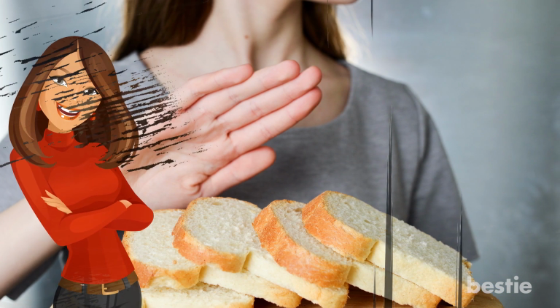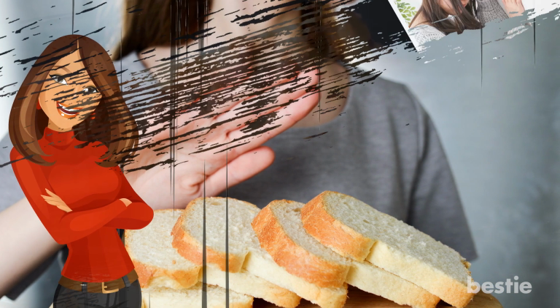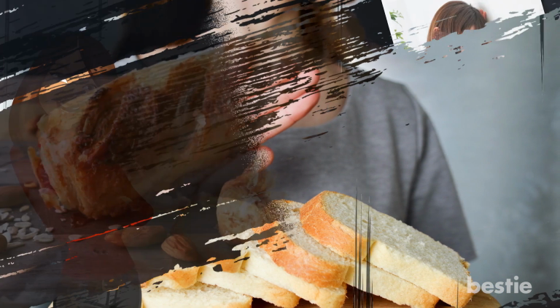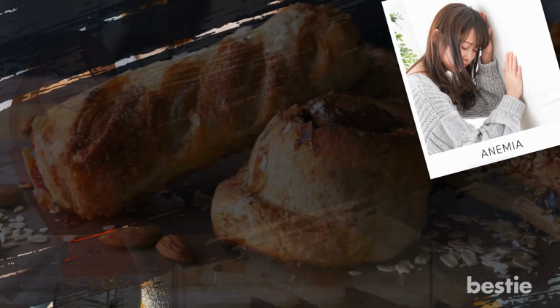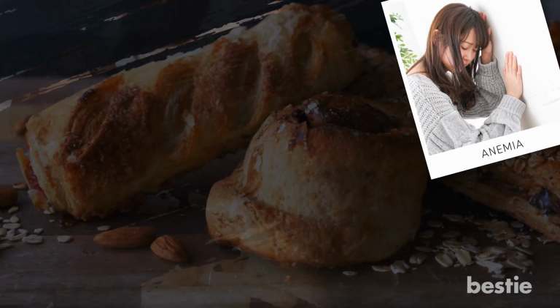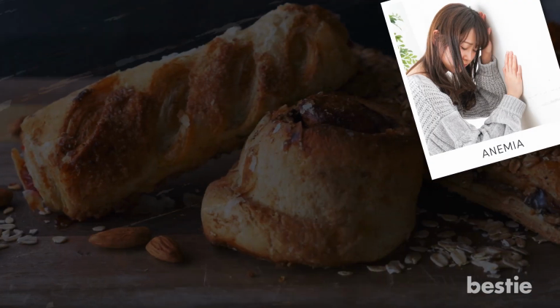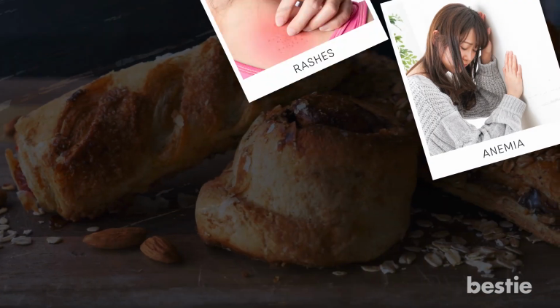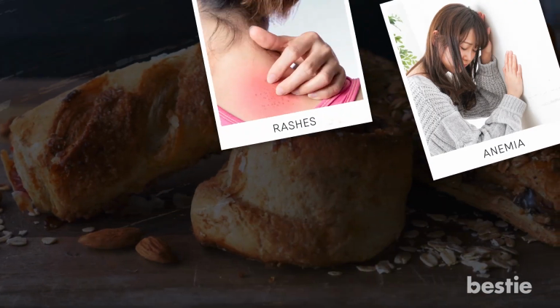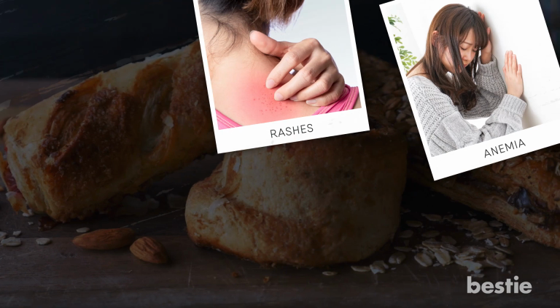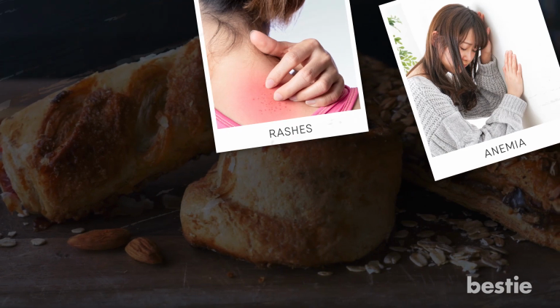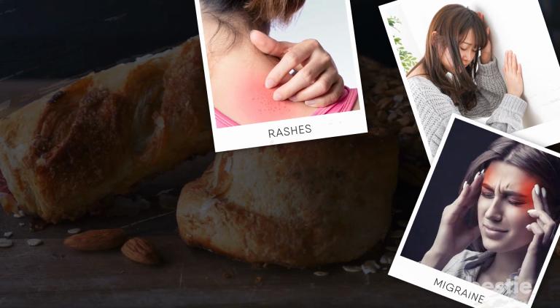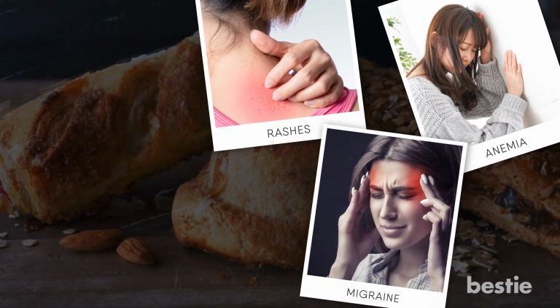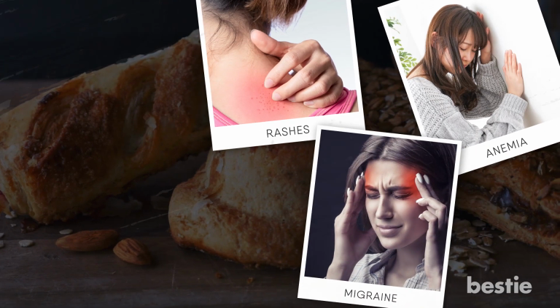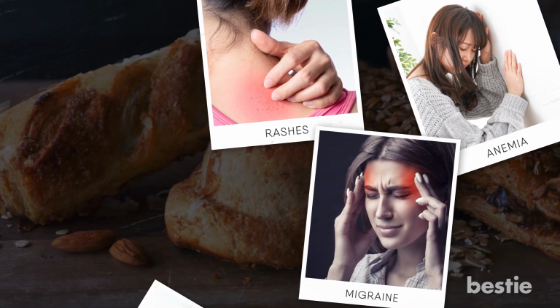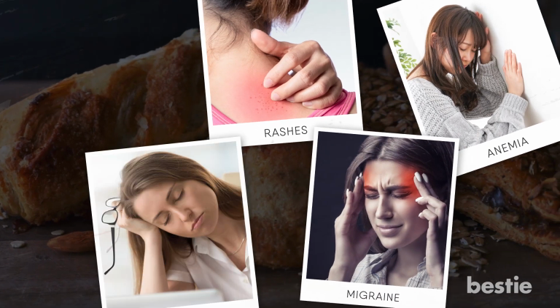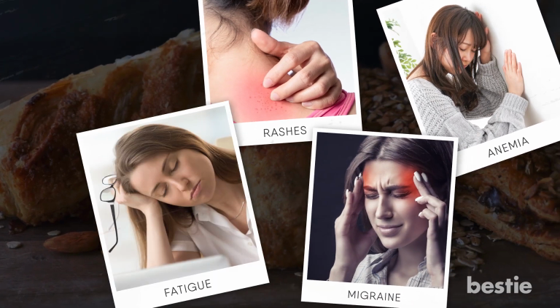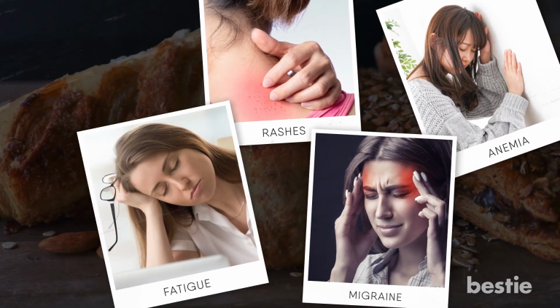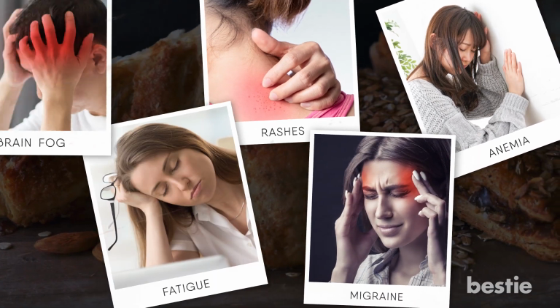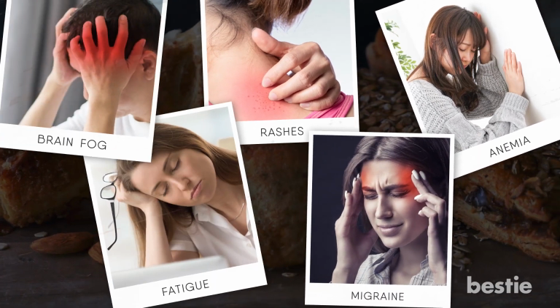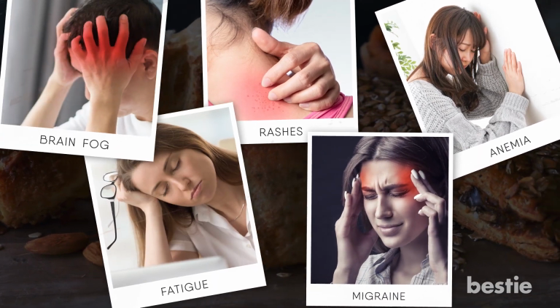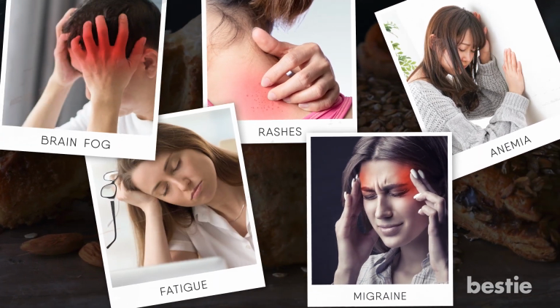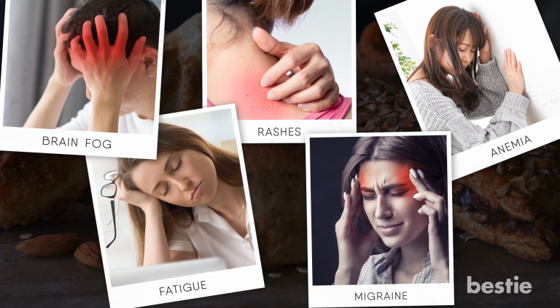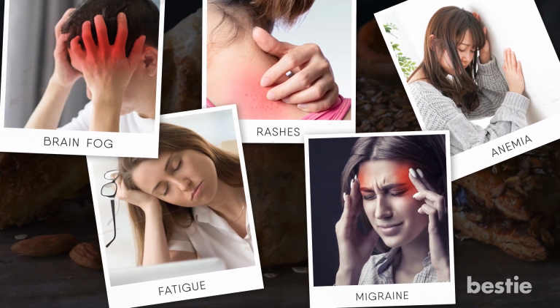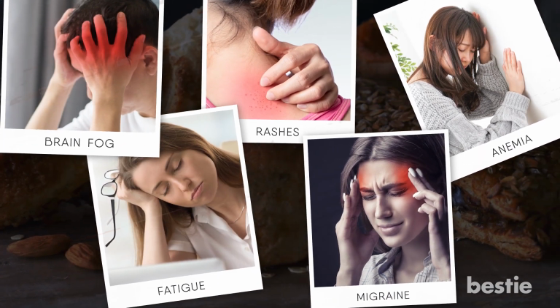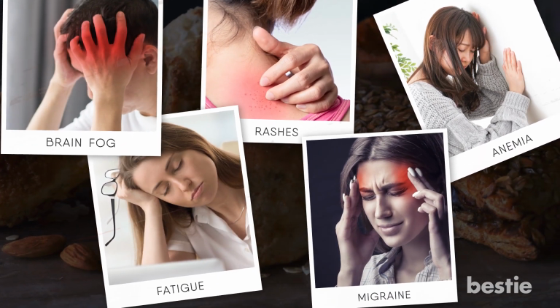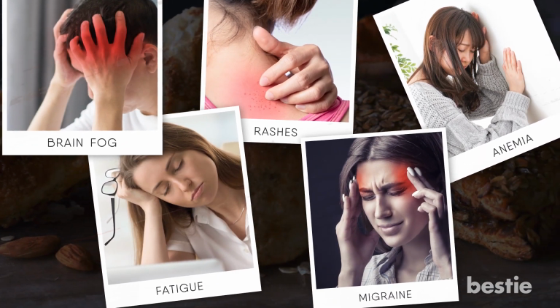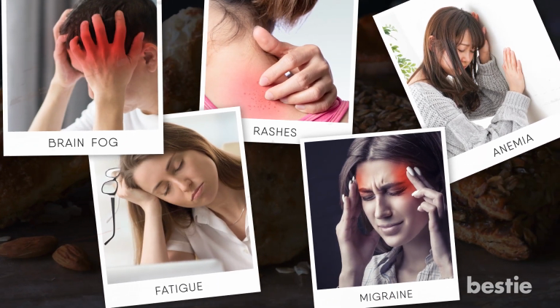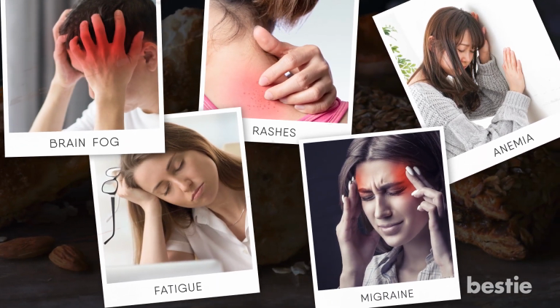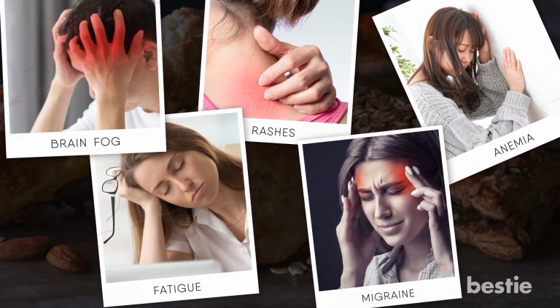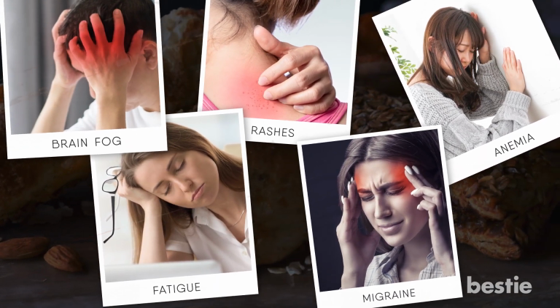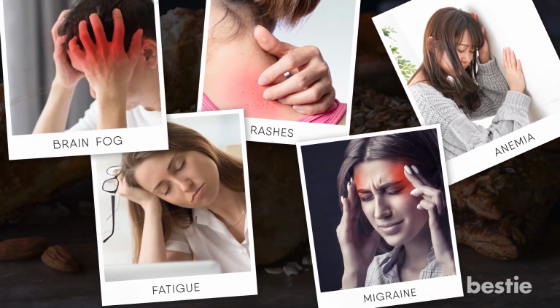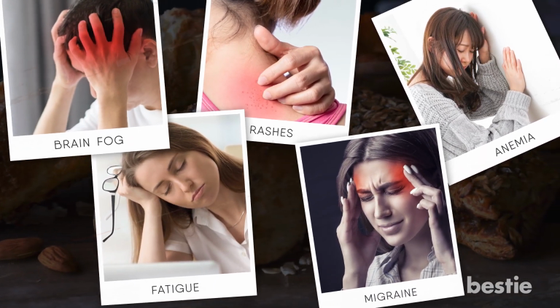From anemia, rashes, migraine, fatigue, to brain fog, and more — watch till the end to learn about all of them.